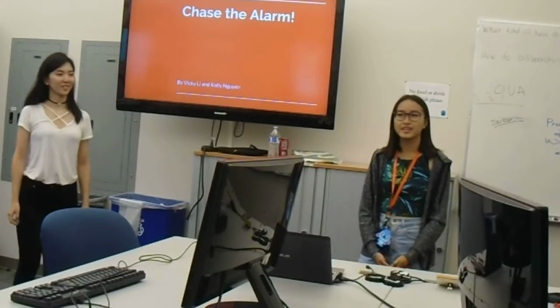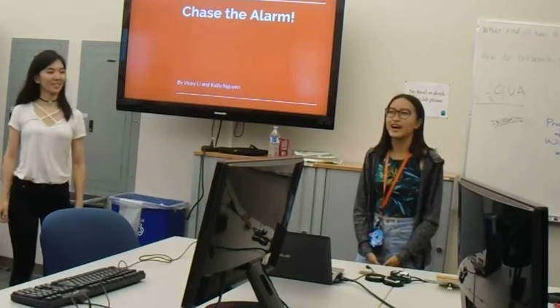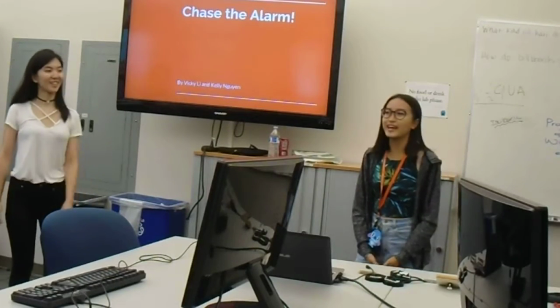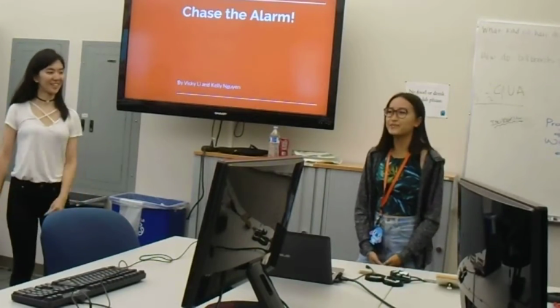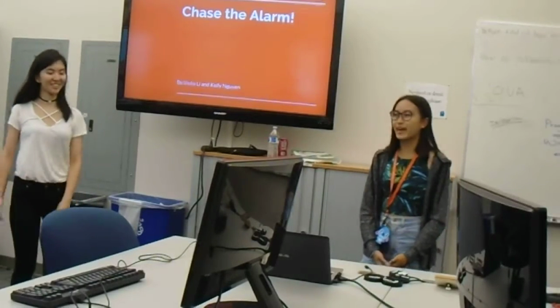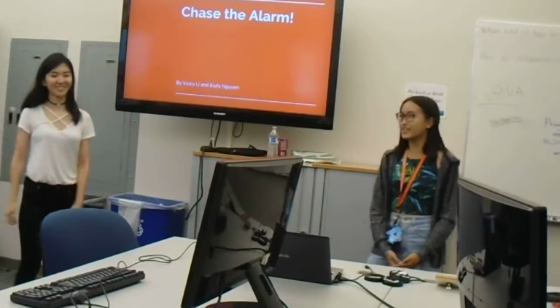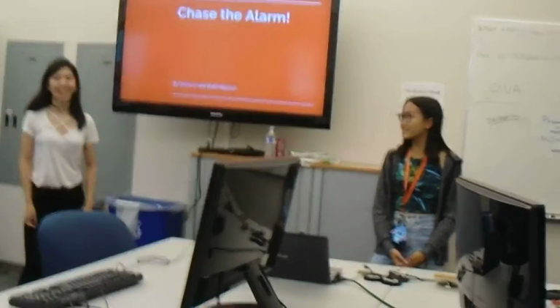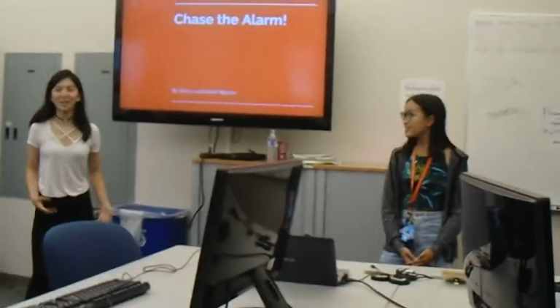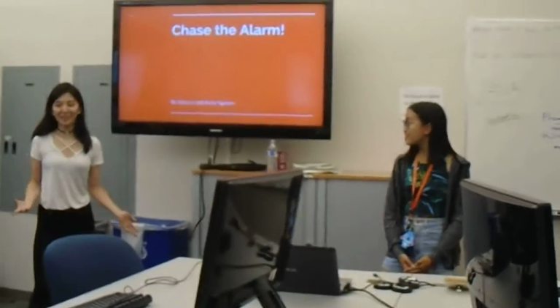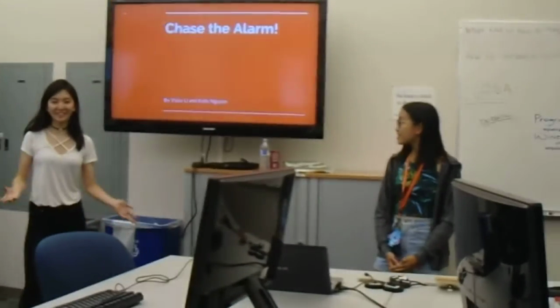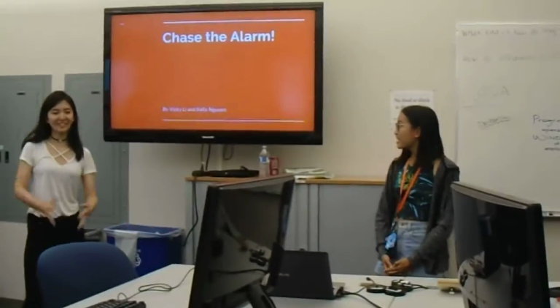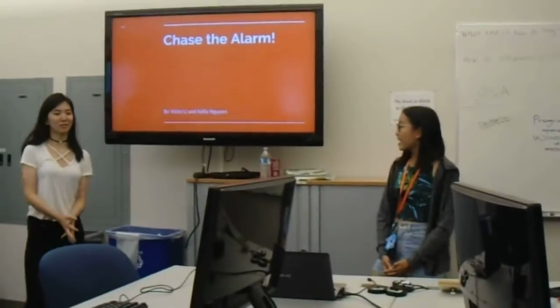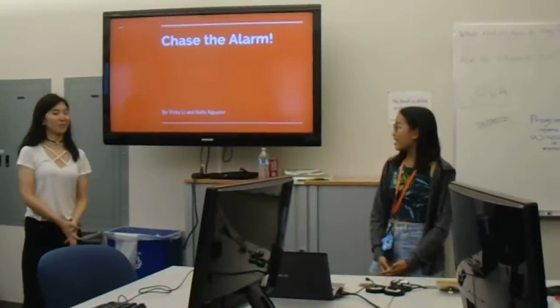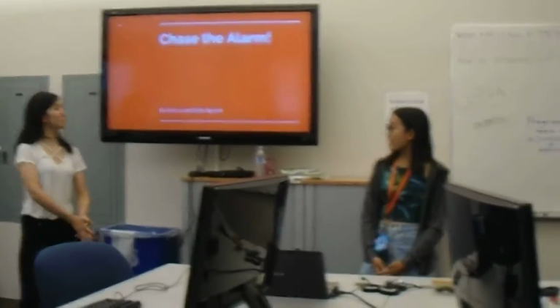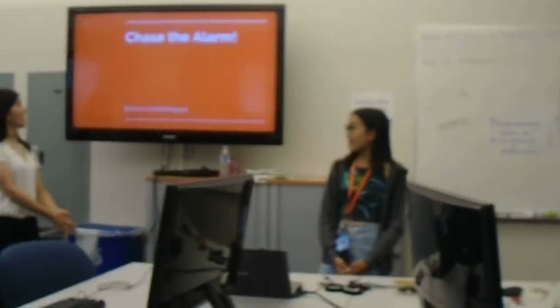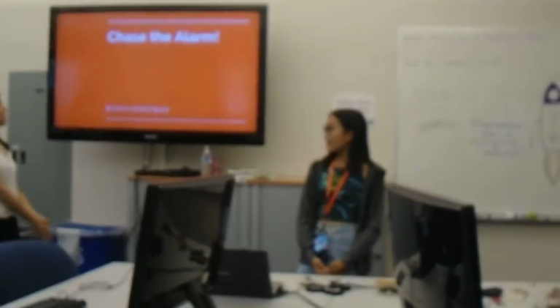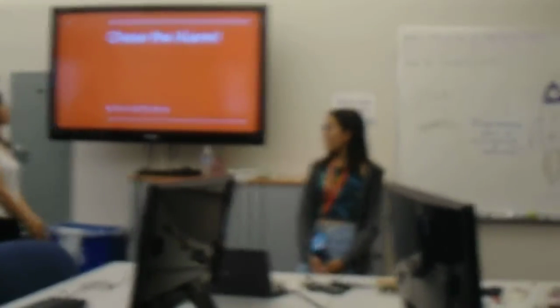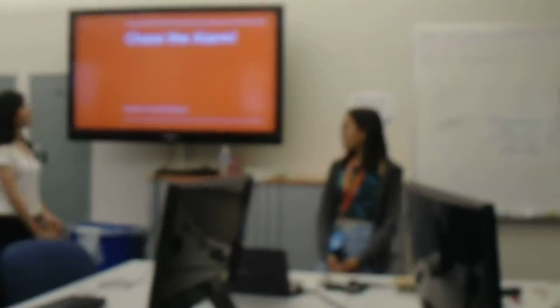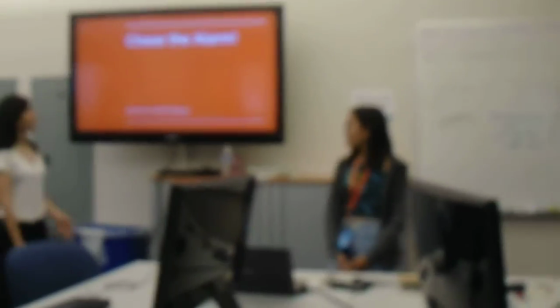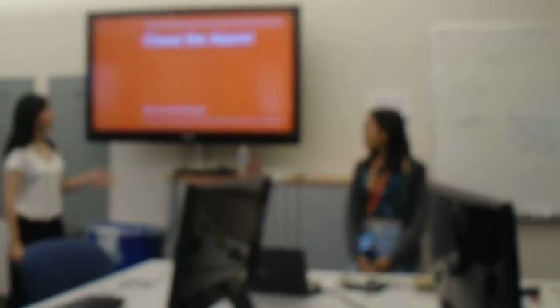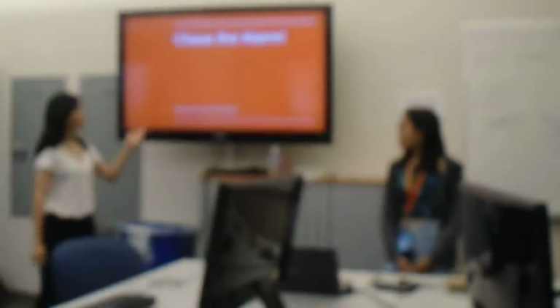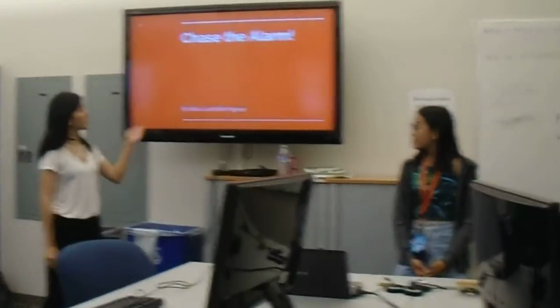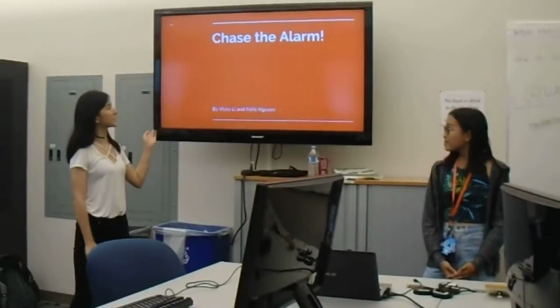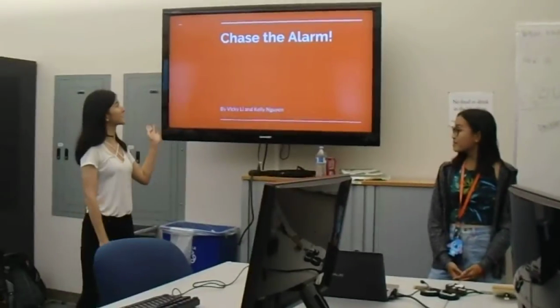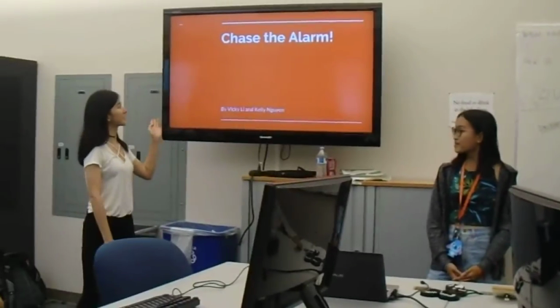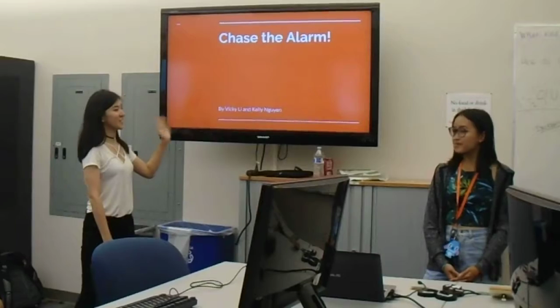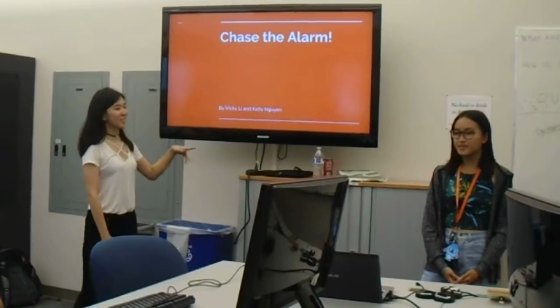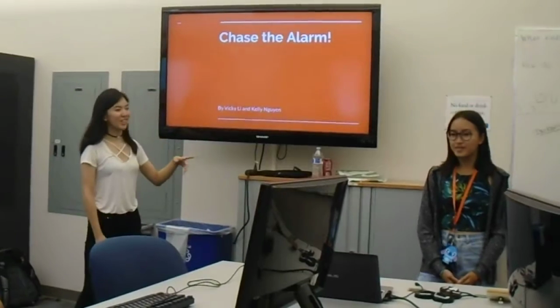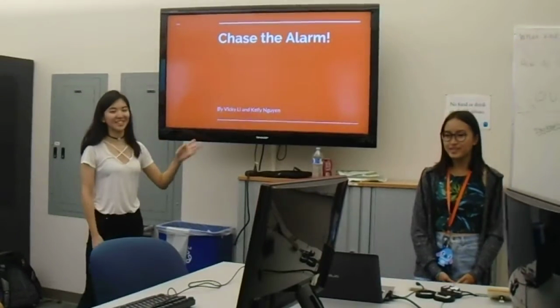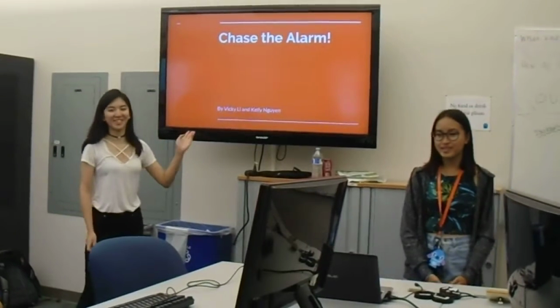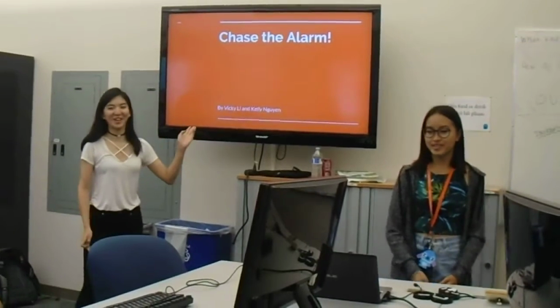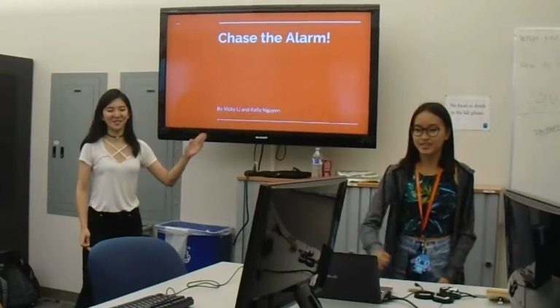Hi, I'm Kelly. I'm Vicki. And the name of our alarm is Chase Alarm.